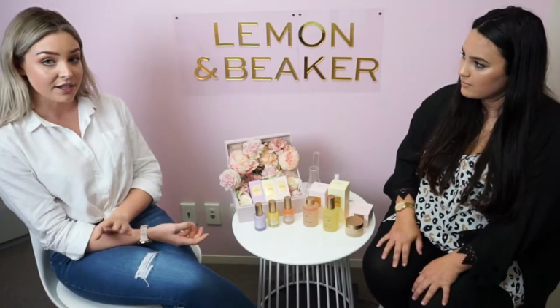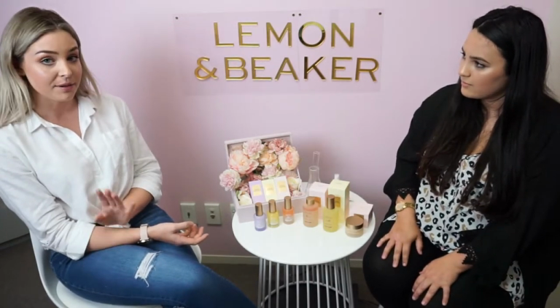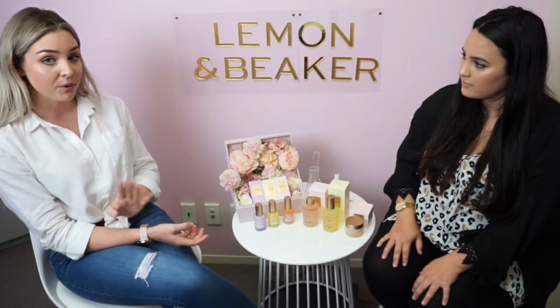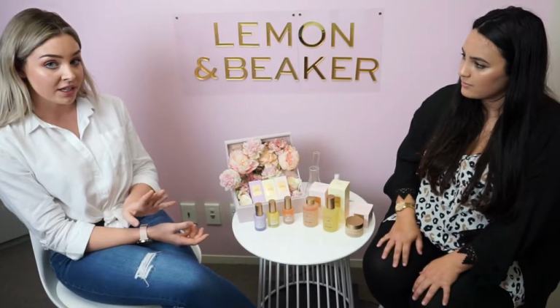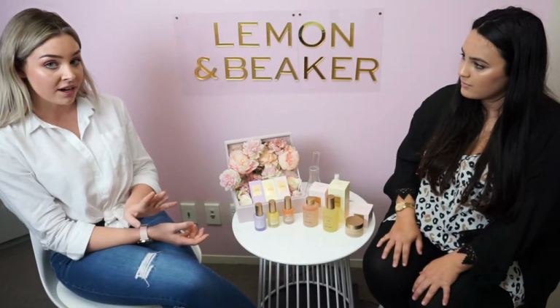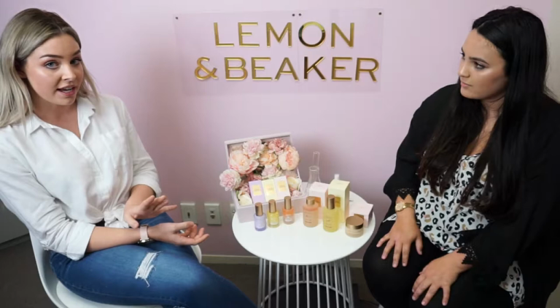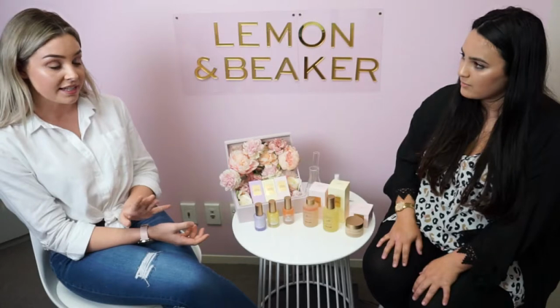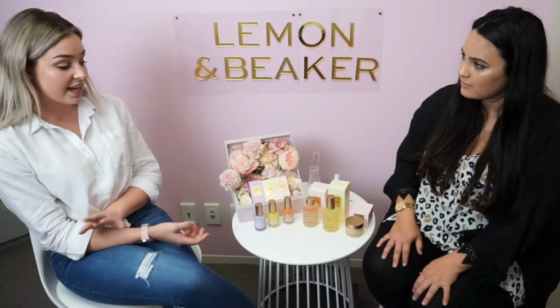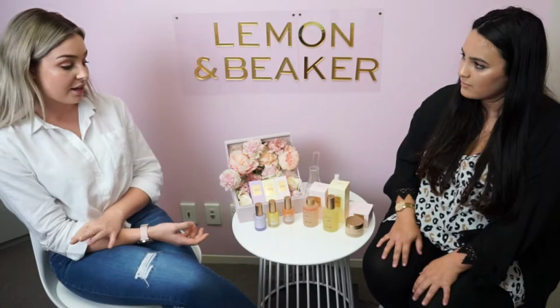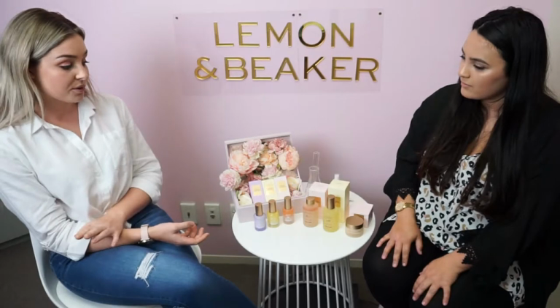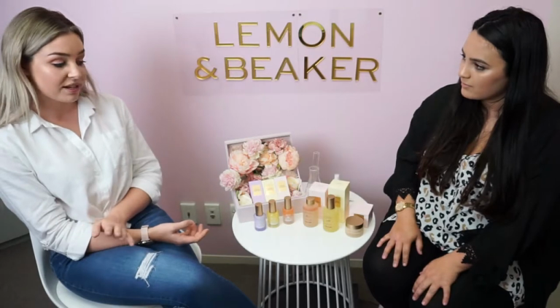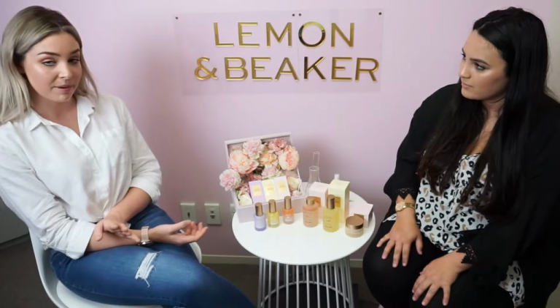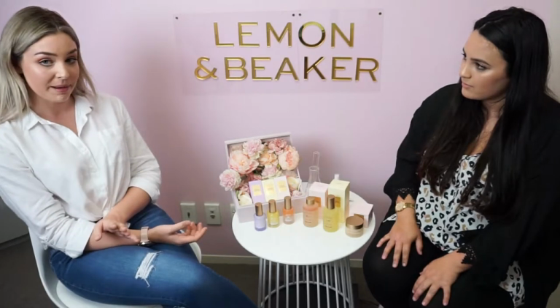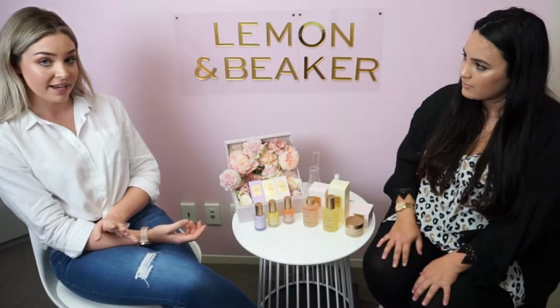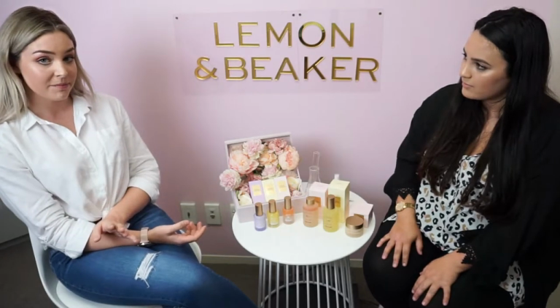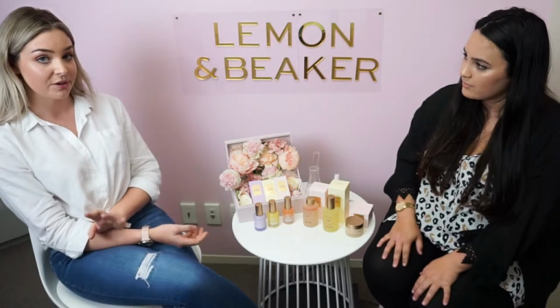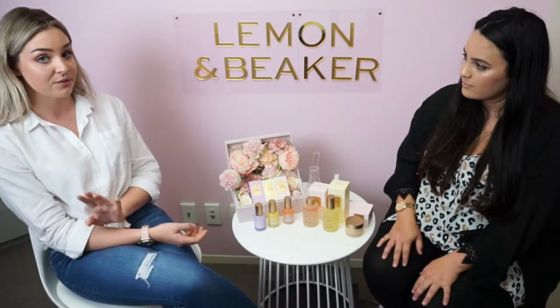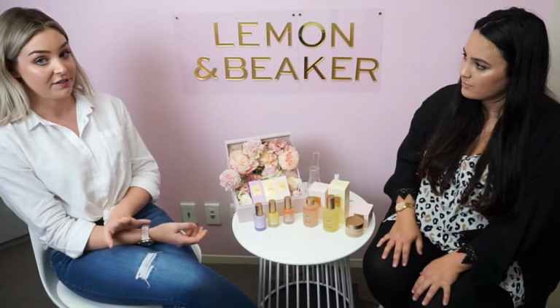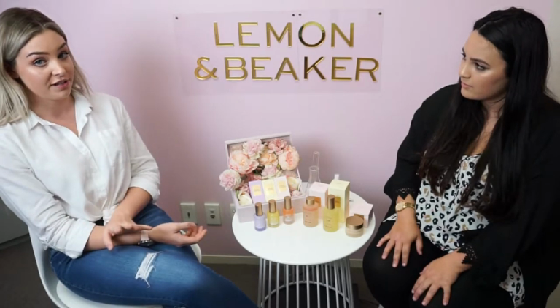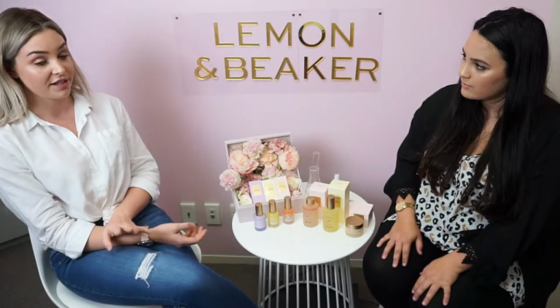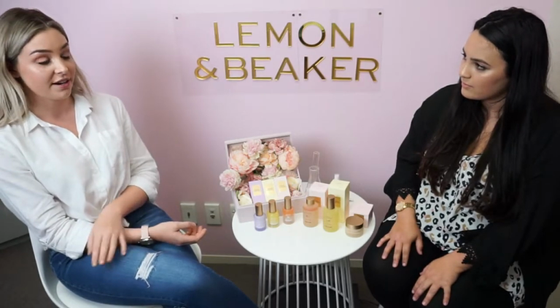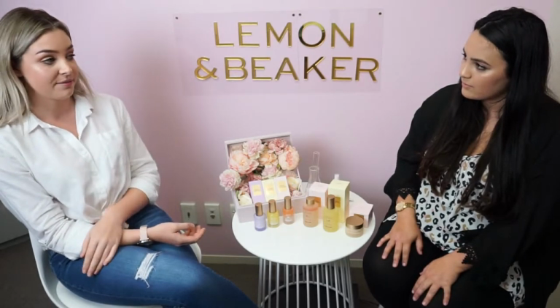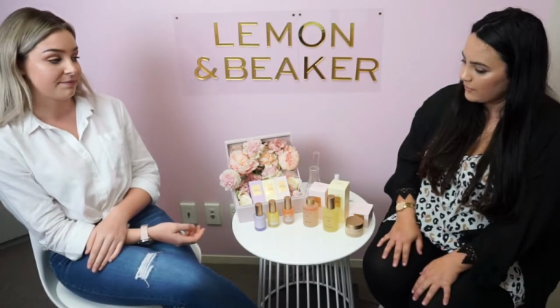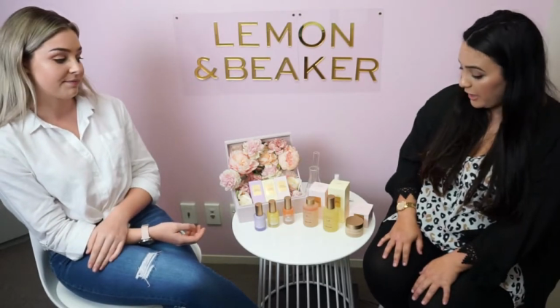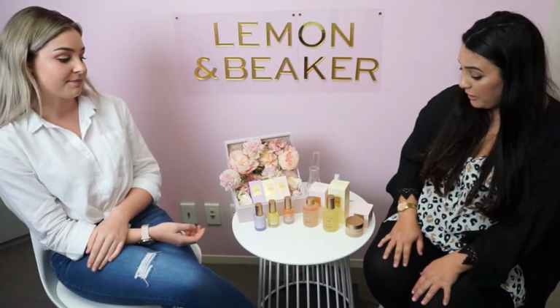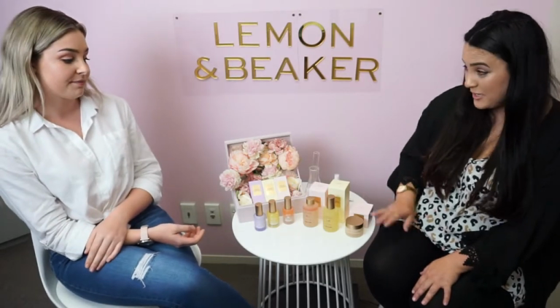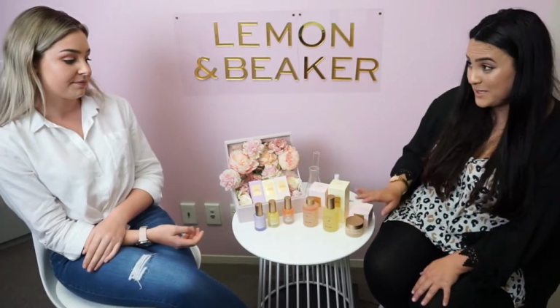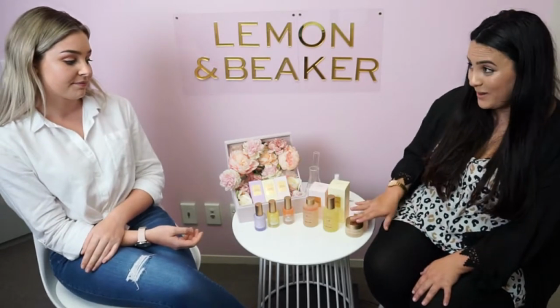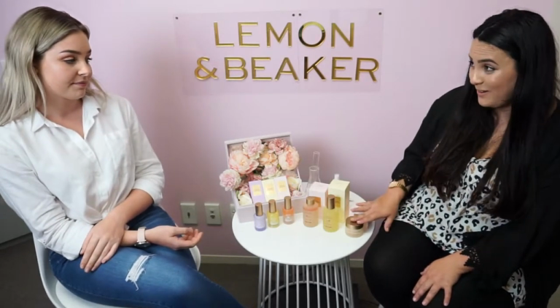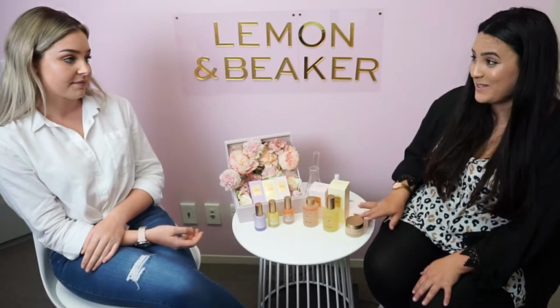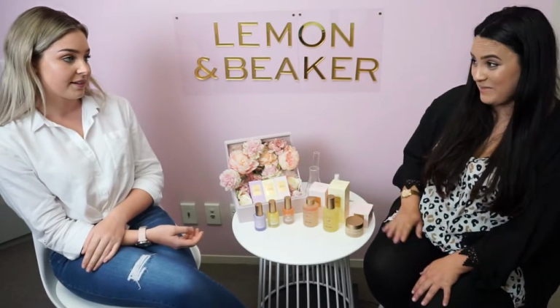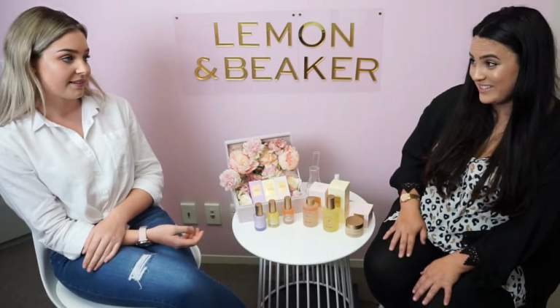I use it morning and night and also under my makeup, so it's really versatile — and it smells amazing.